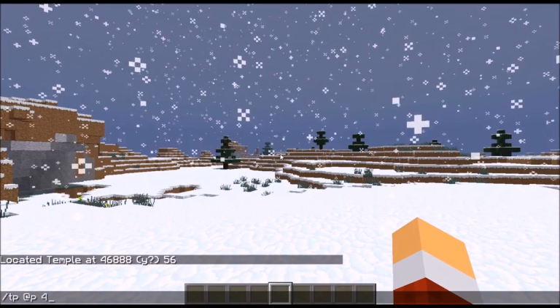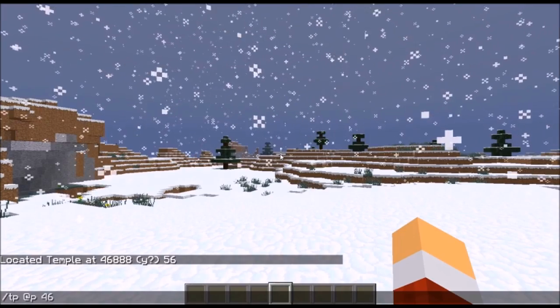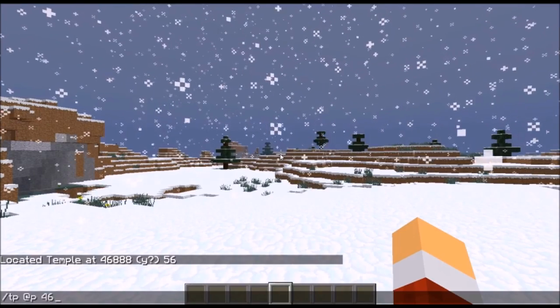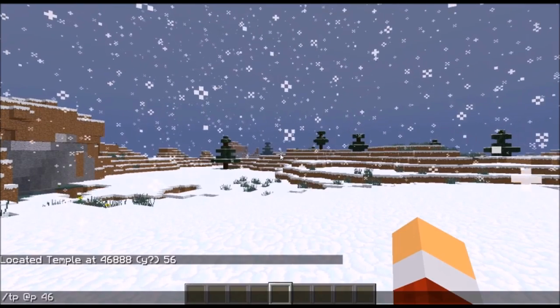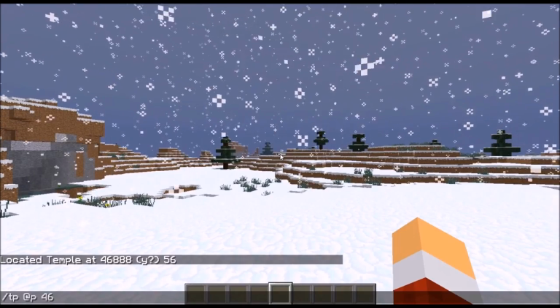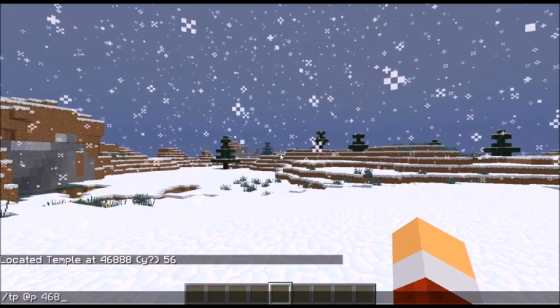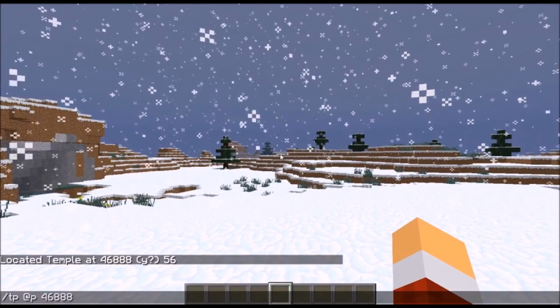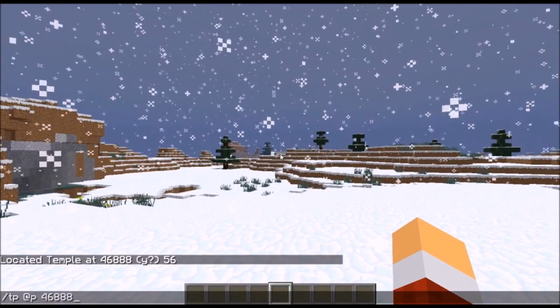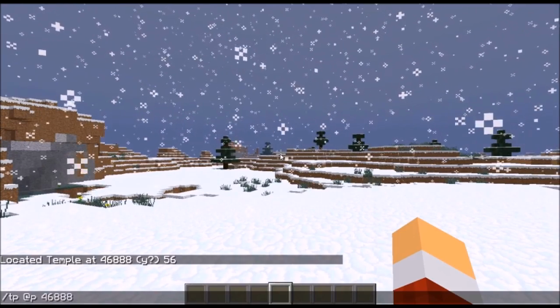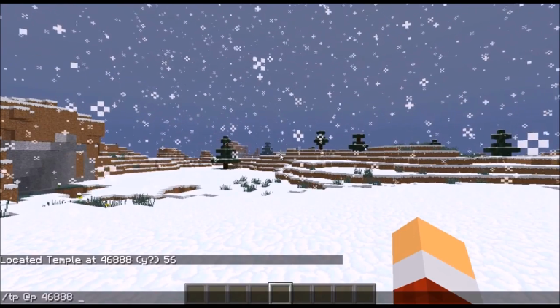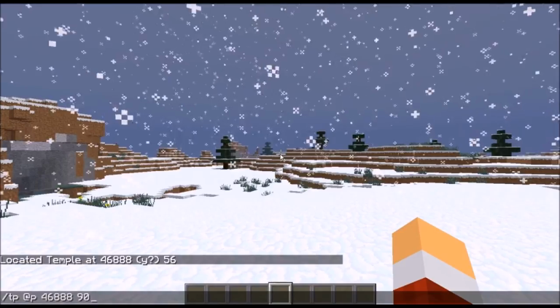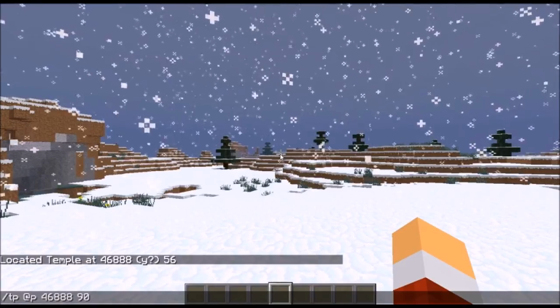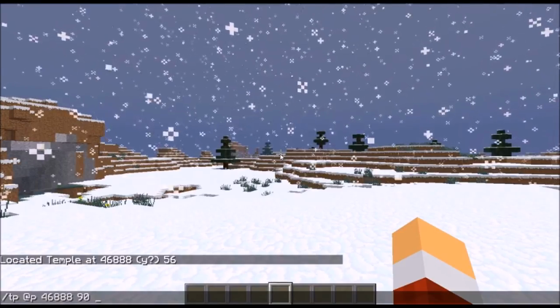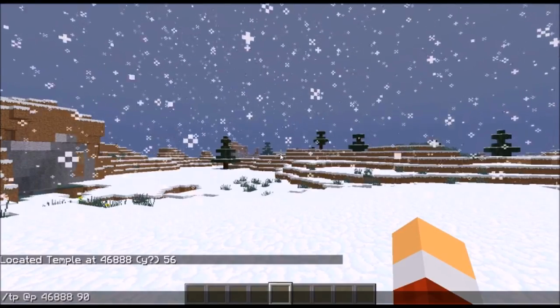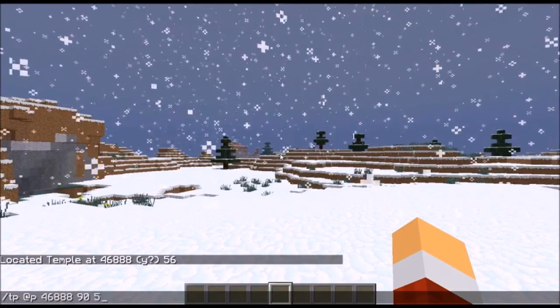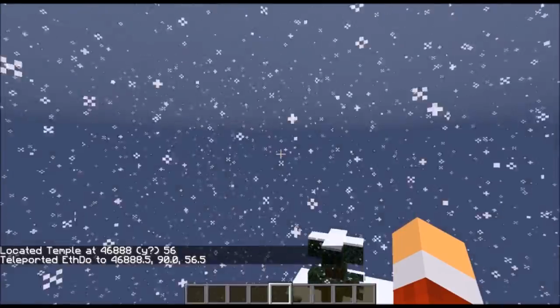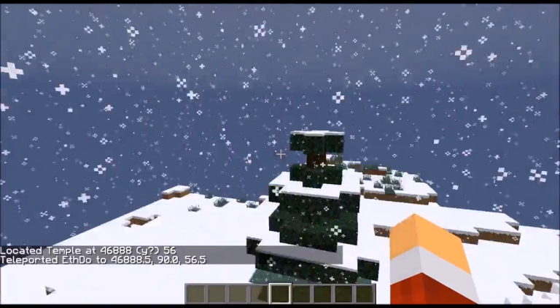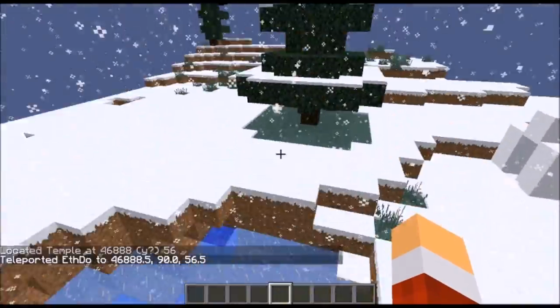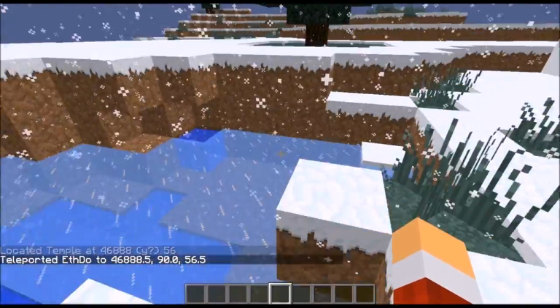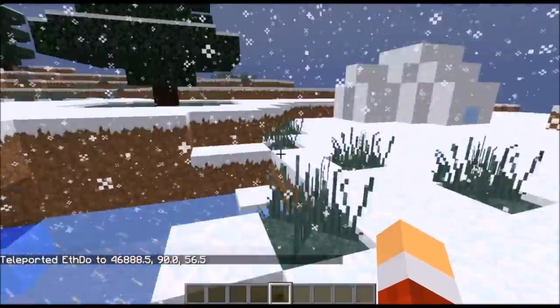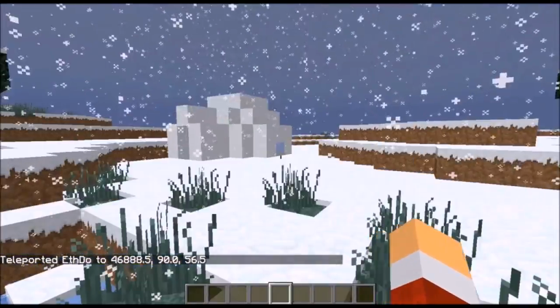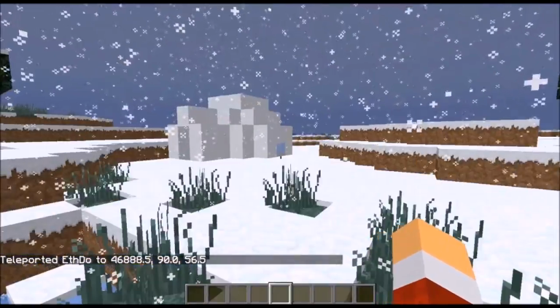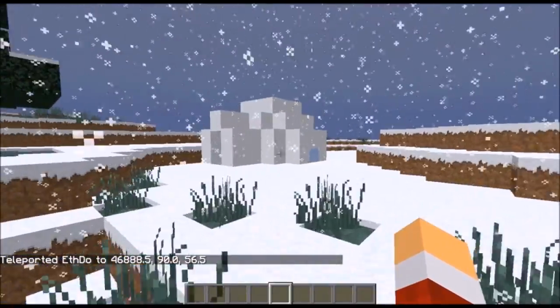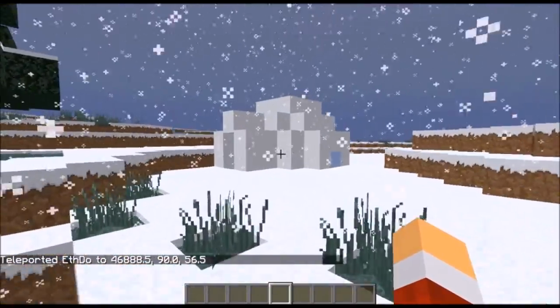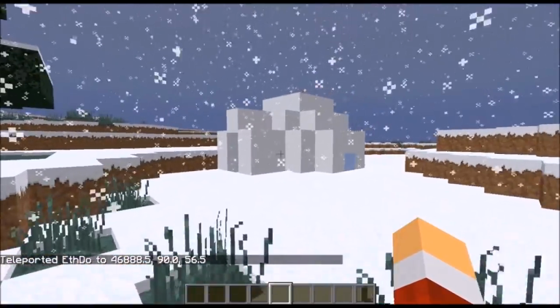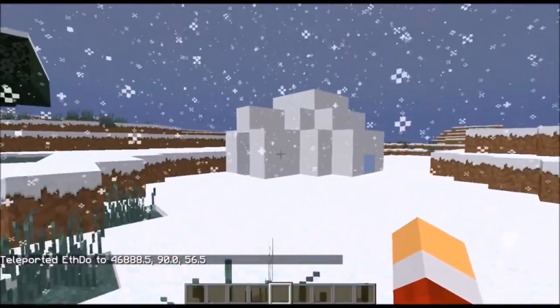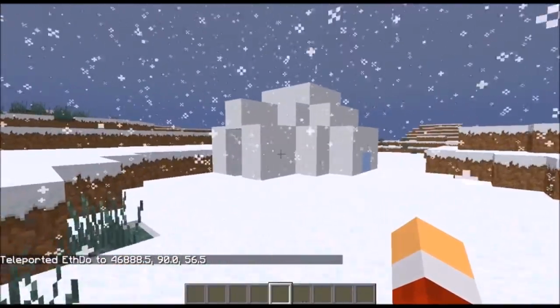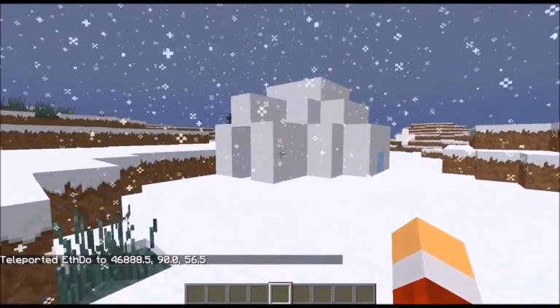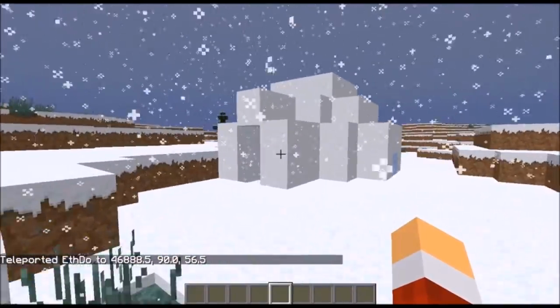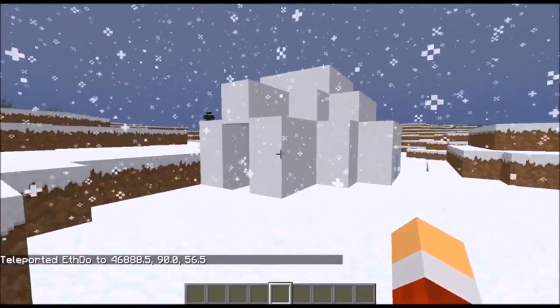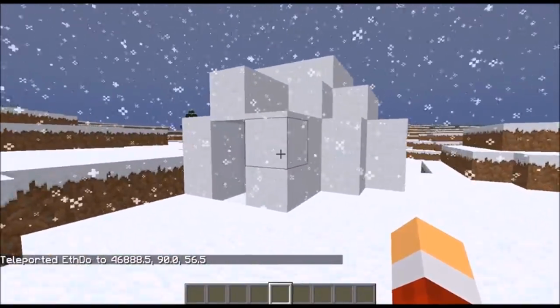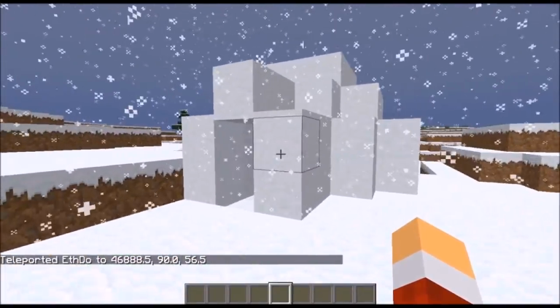Number 2: igloos are classified as temples, meaning when using the slash locate command you need to search for a temple instead of an igloo.